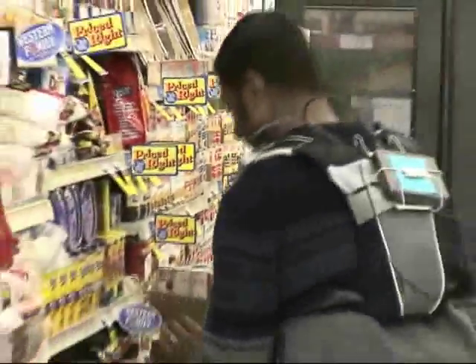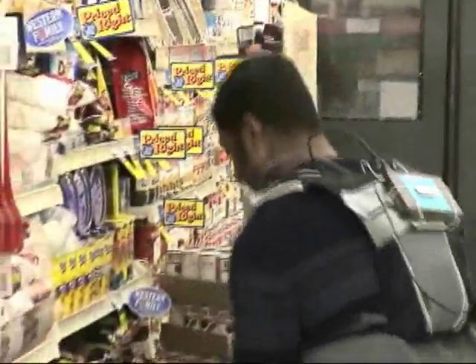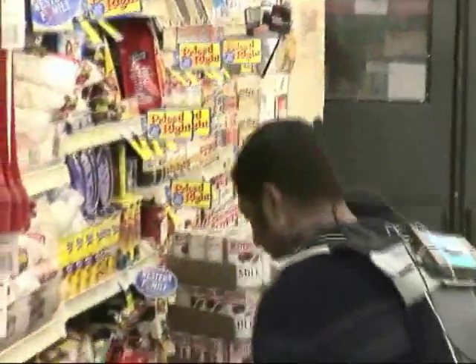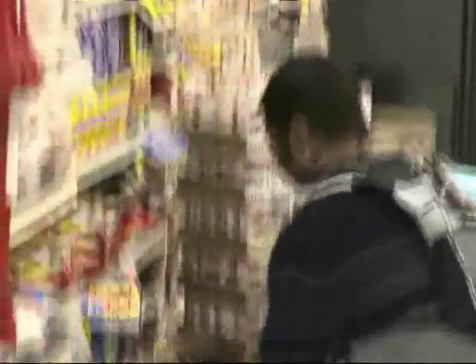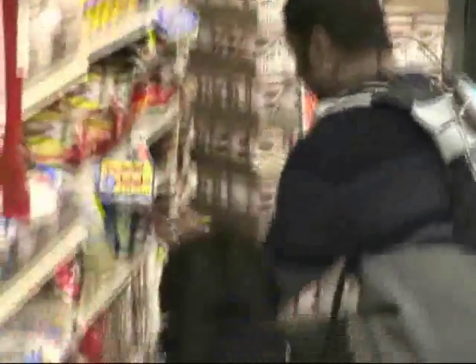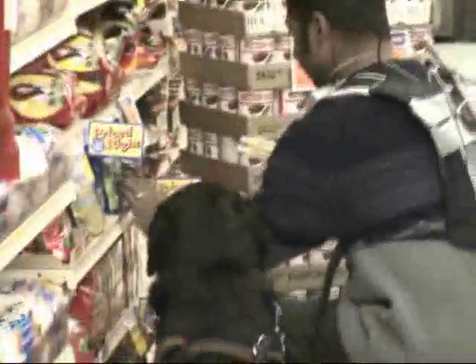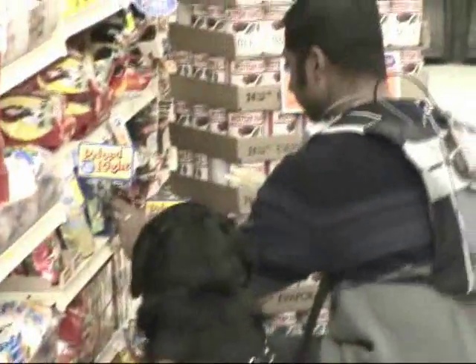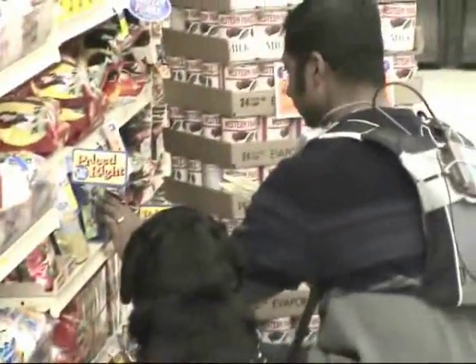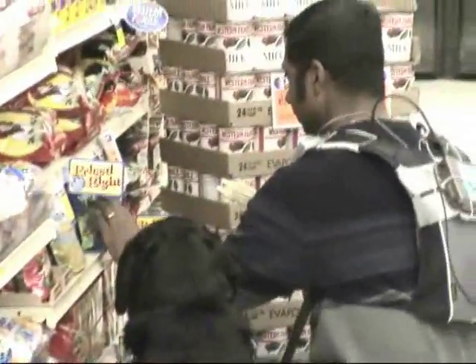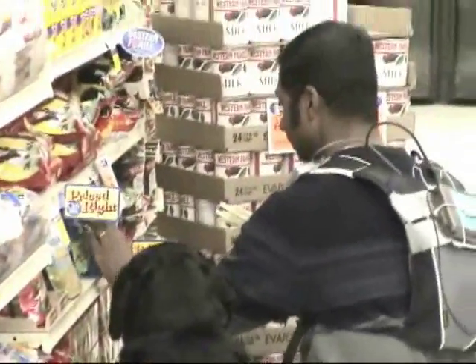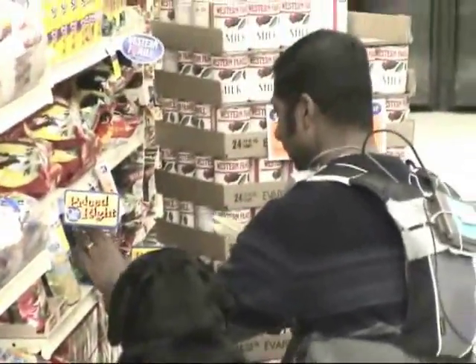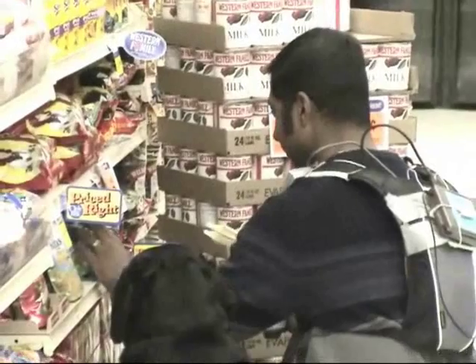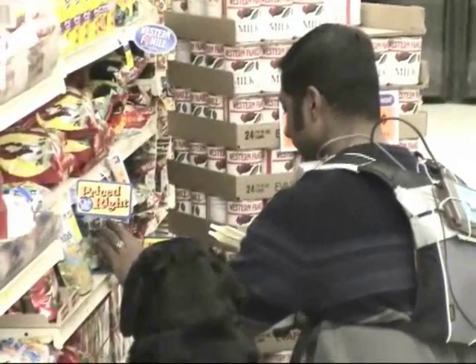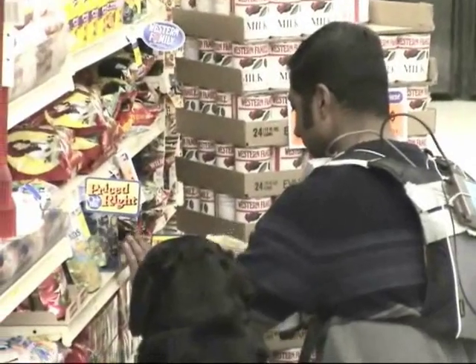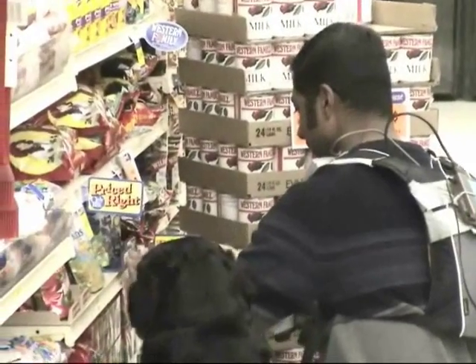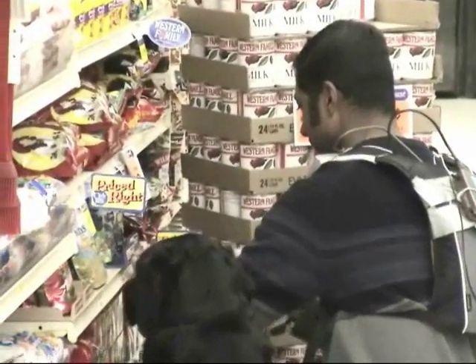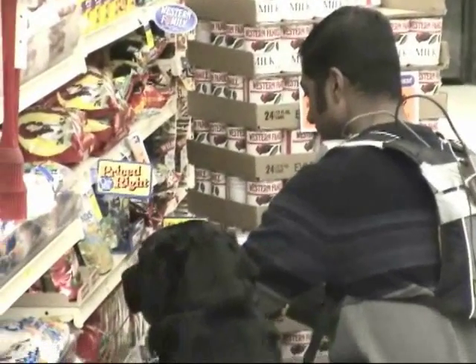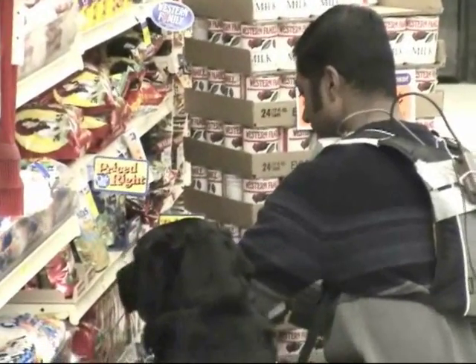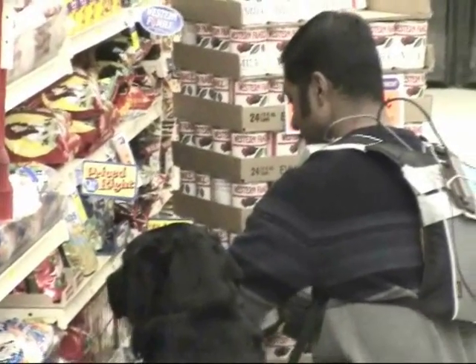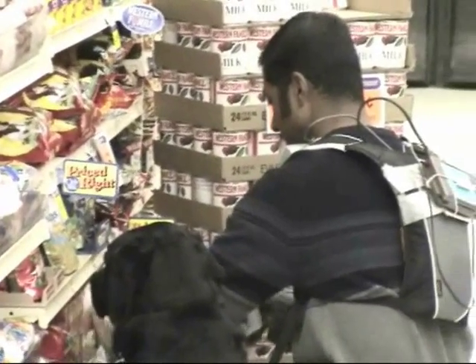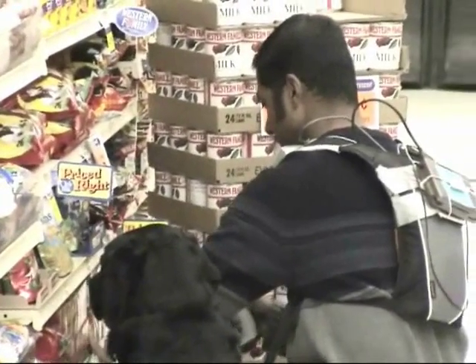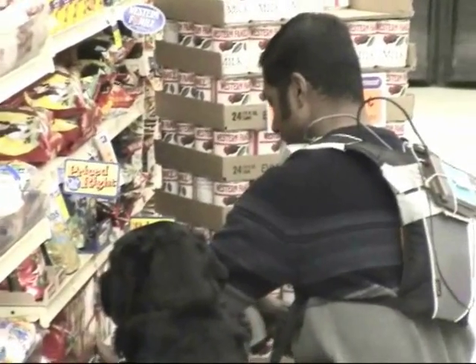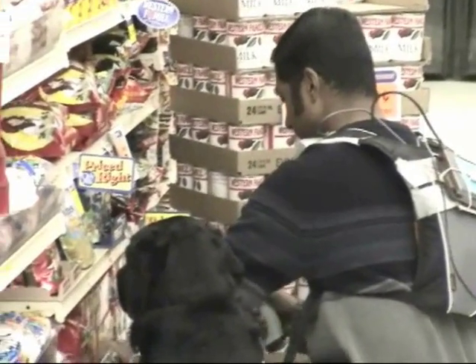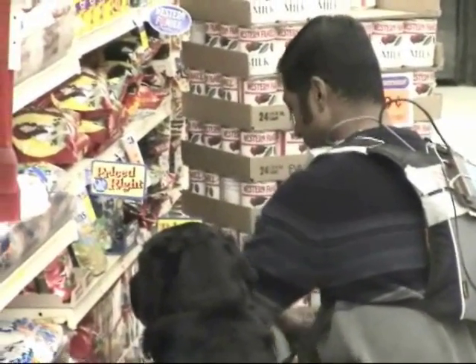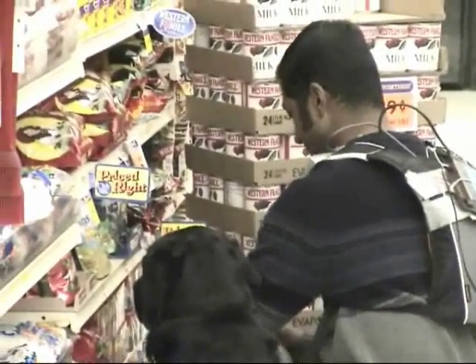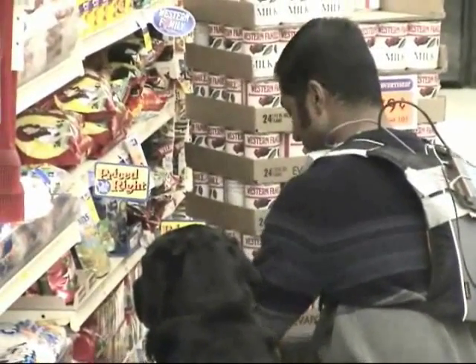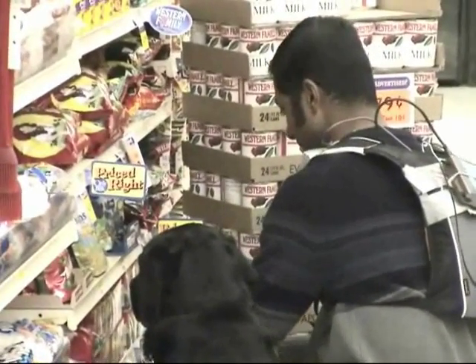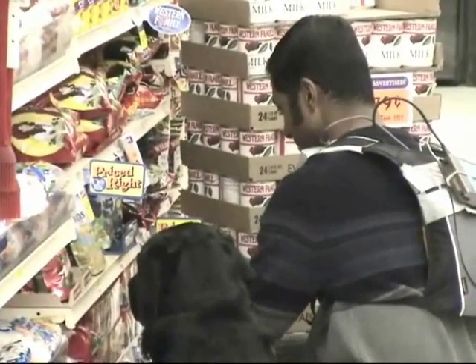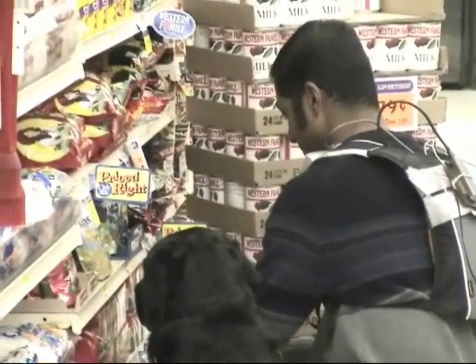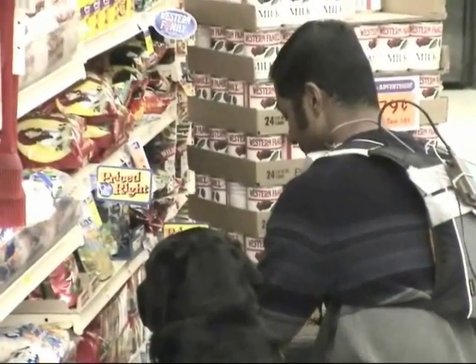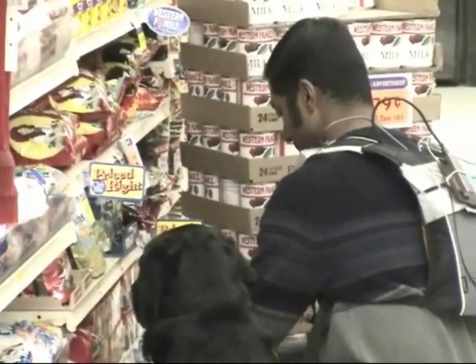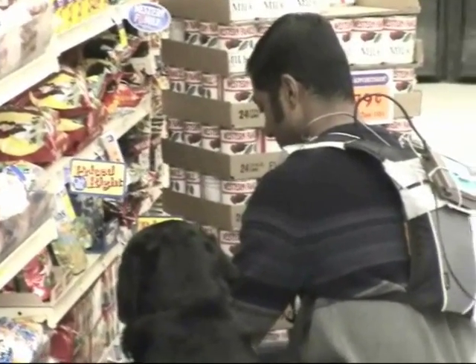The database associates each shelf barcode — MSI, not UPC — with several types of information, such as an aisle number, the side of the aisle, a shelf section number, and so forth.